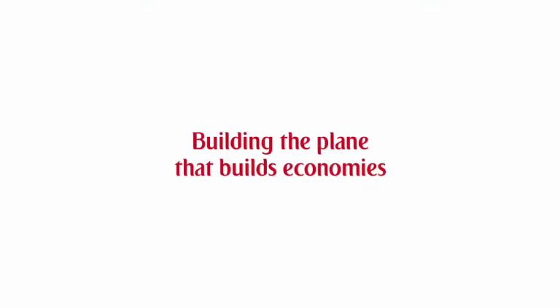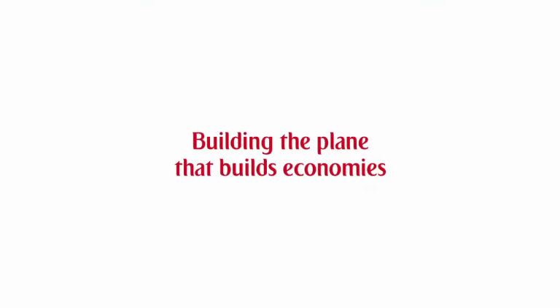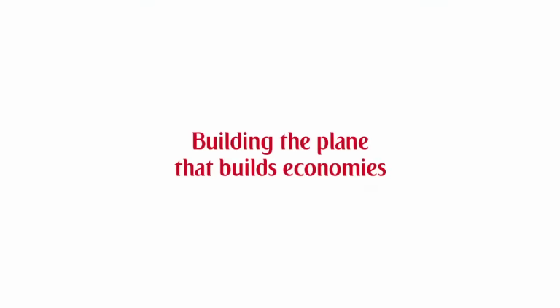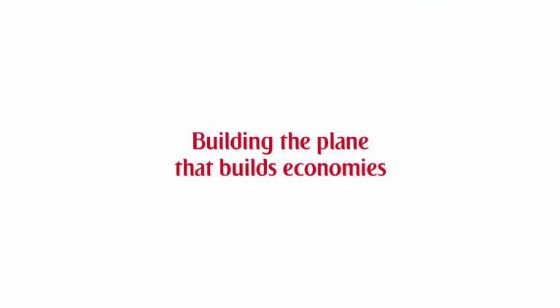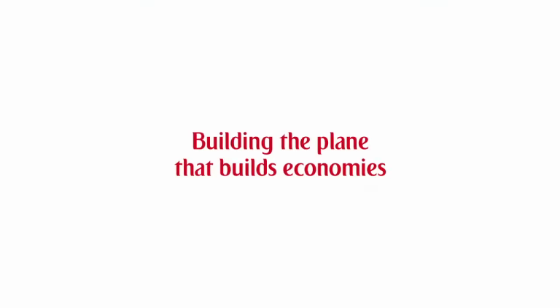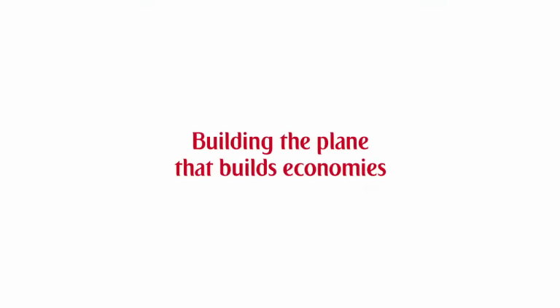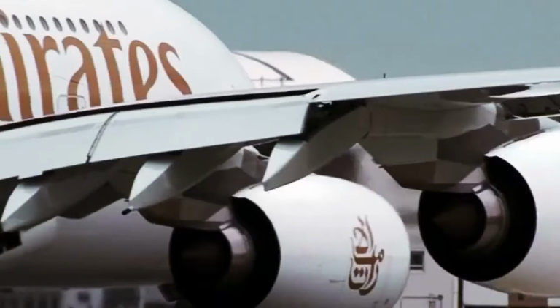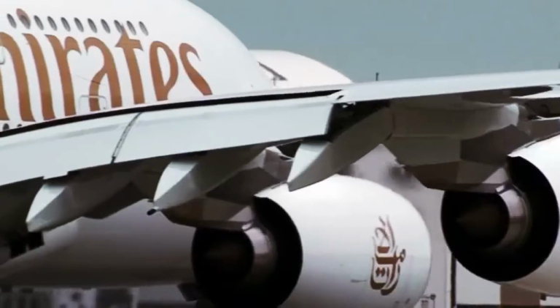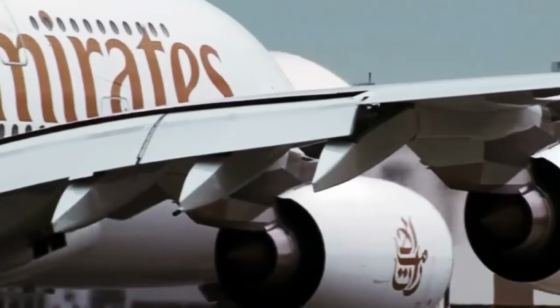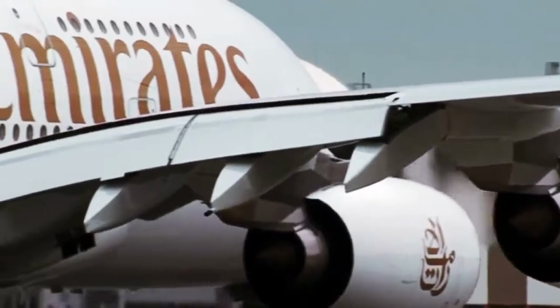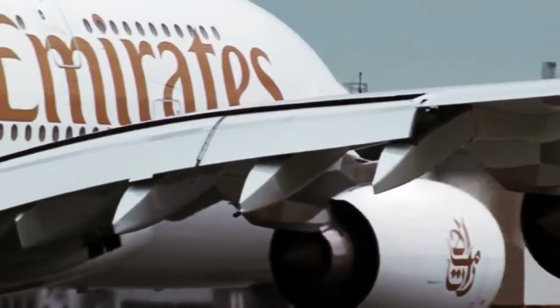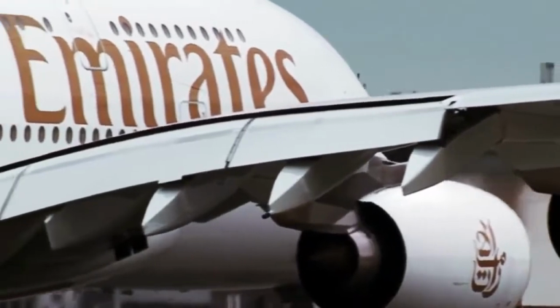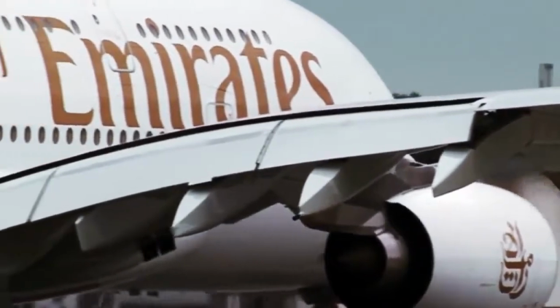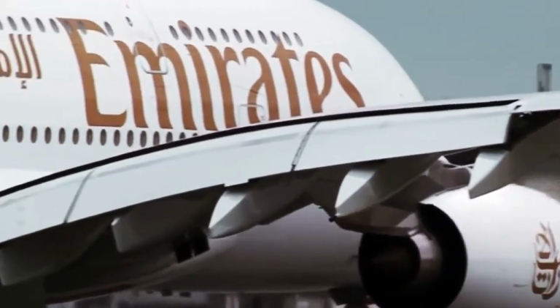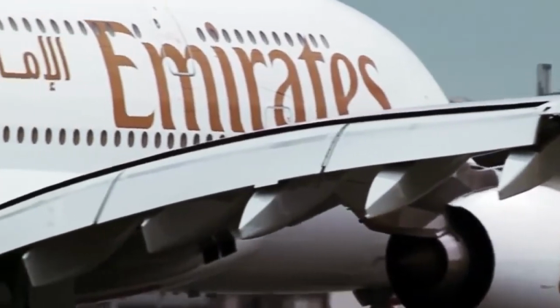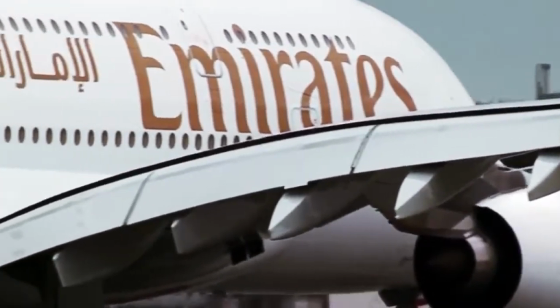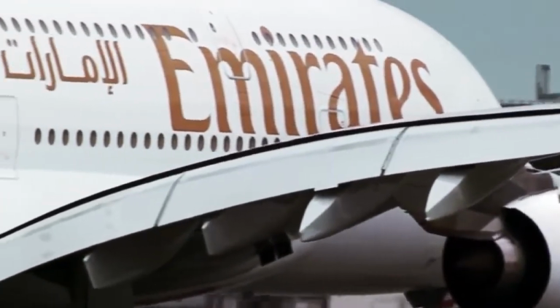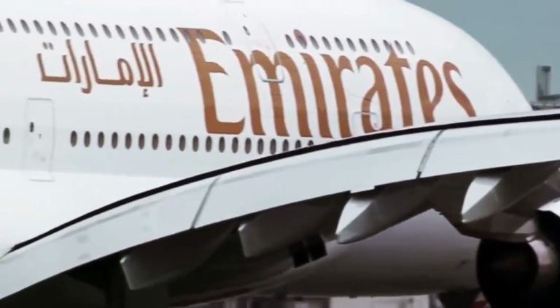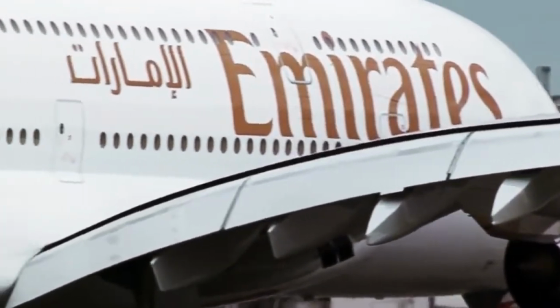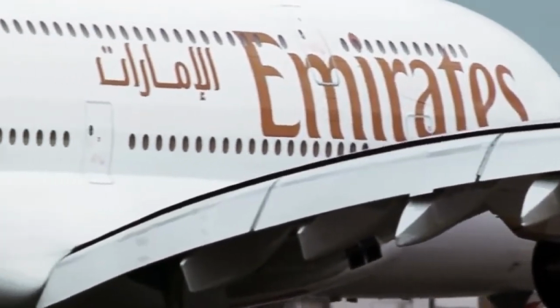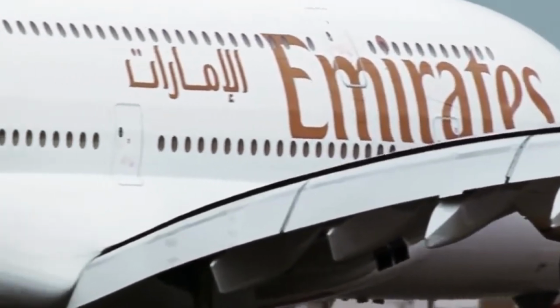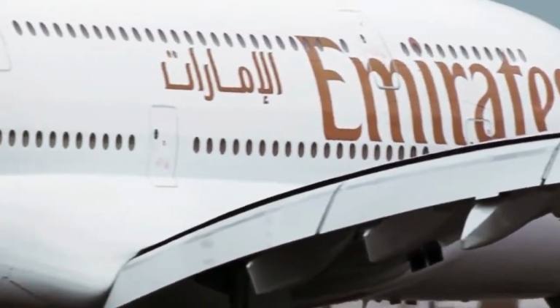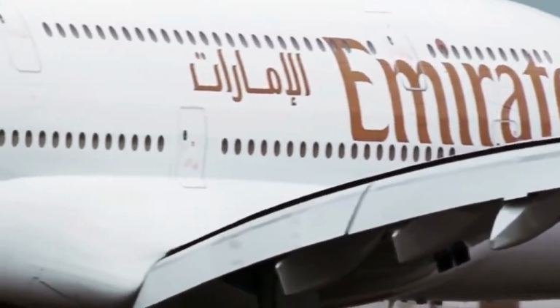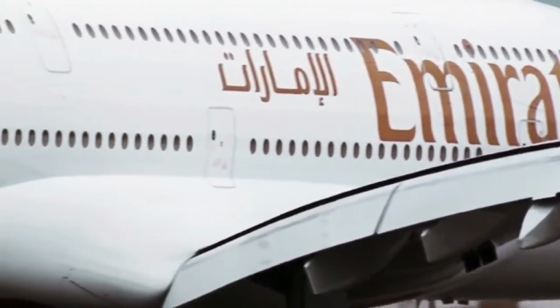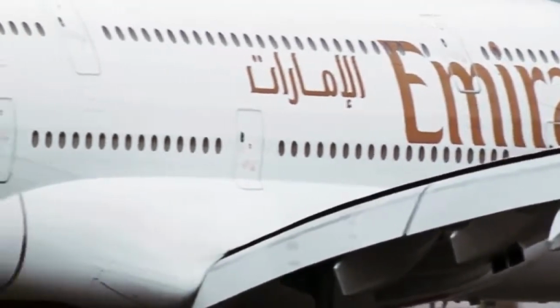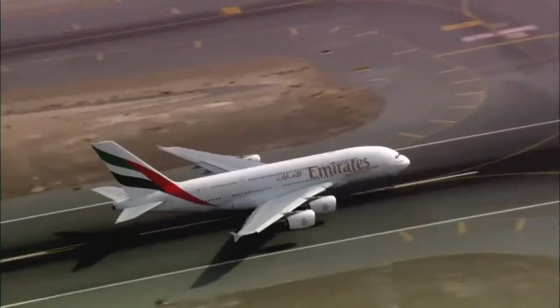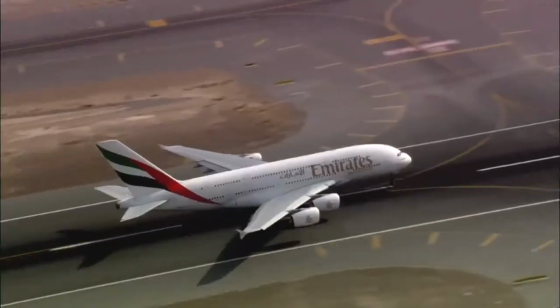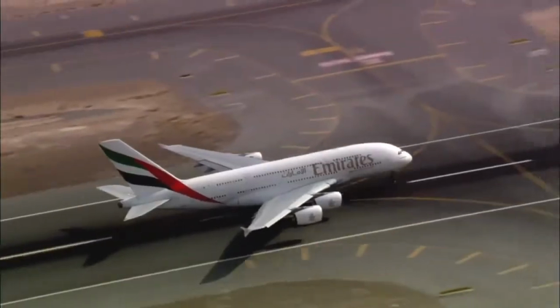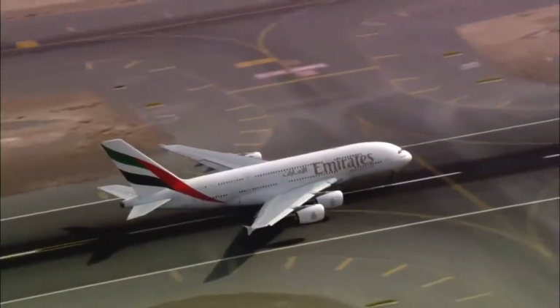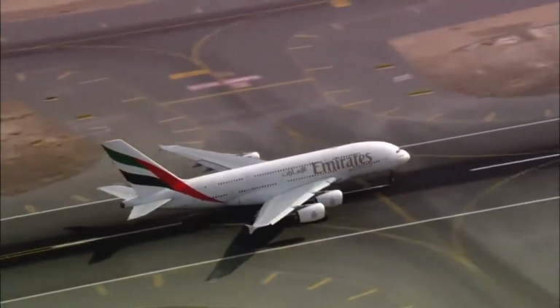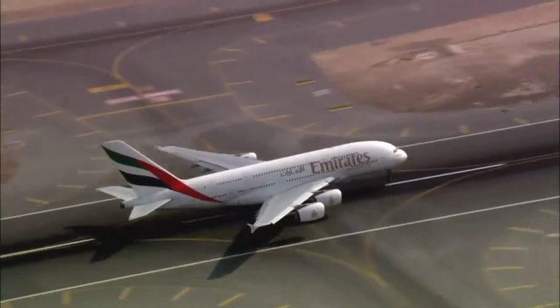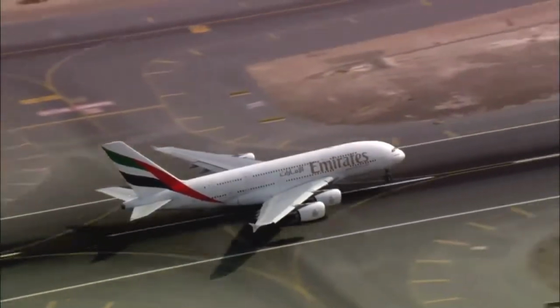Right now, thousands are building the world's largest fleet of an astonishing new aircraft, the Emirates A380.